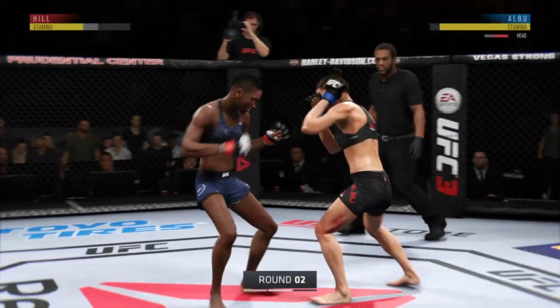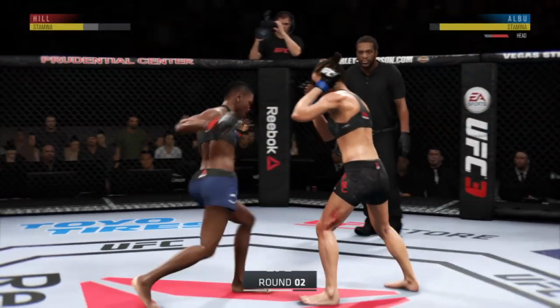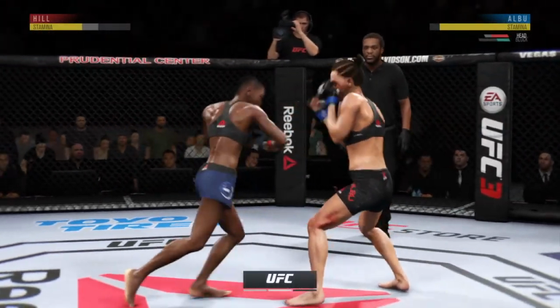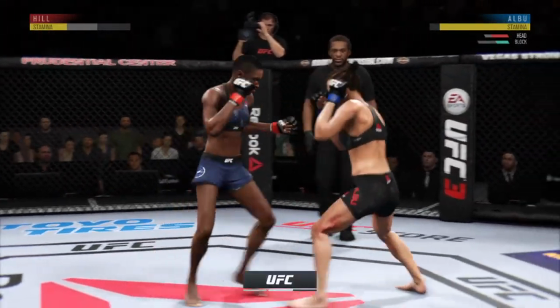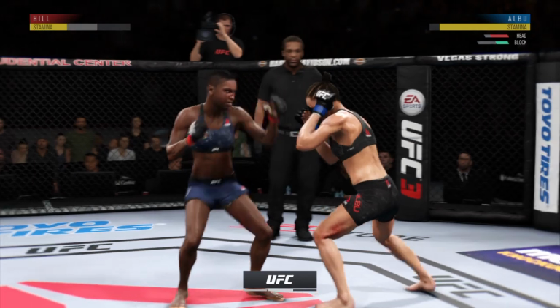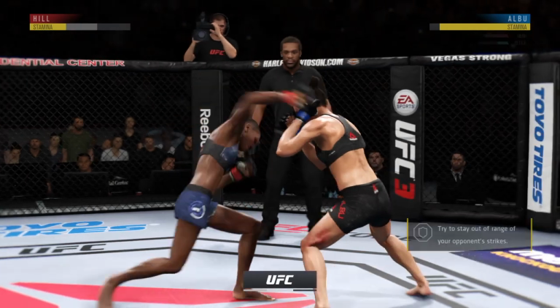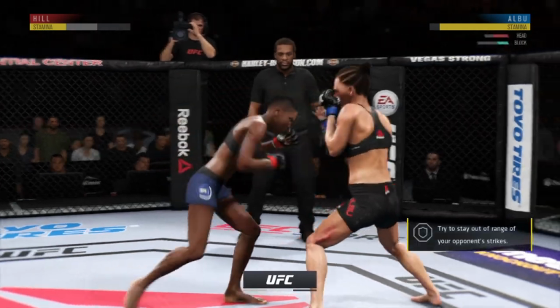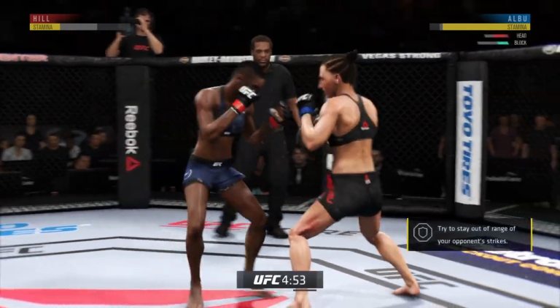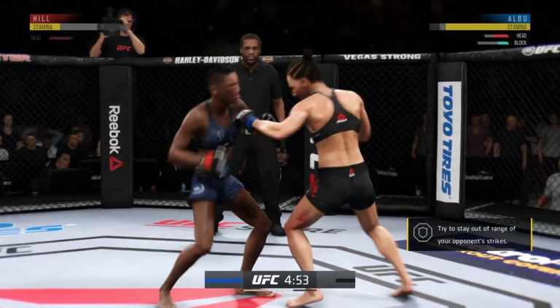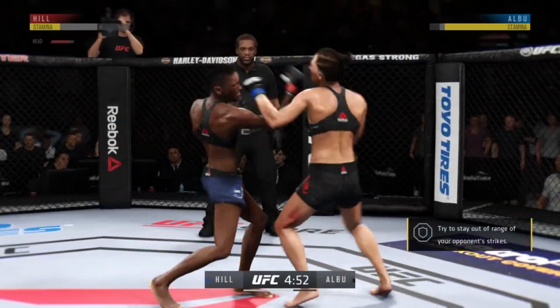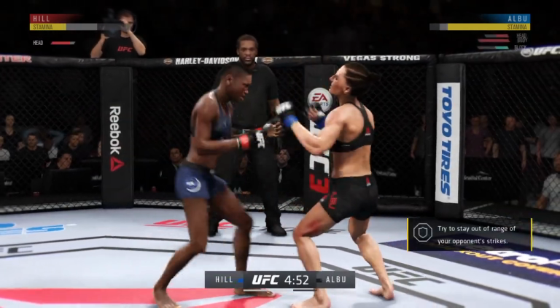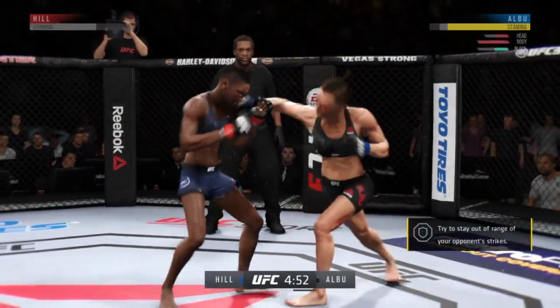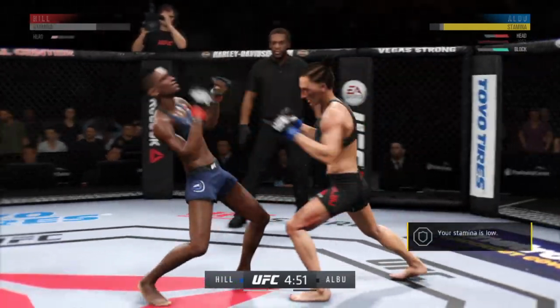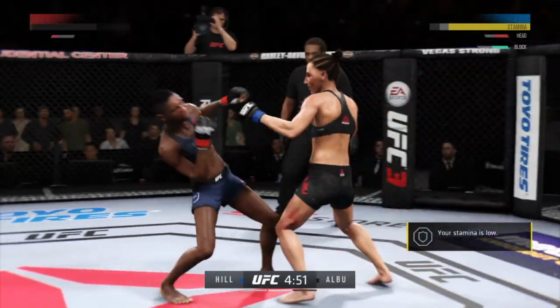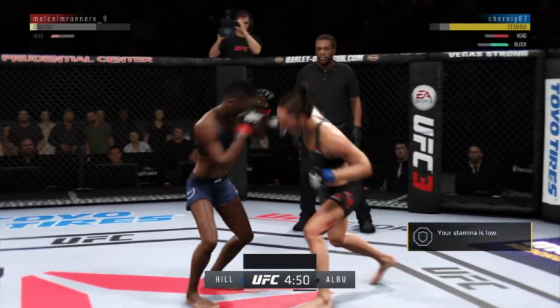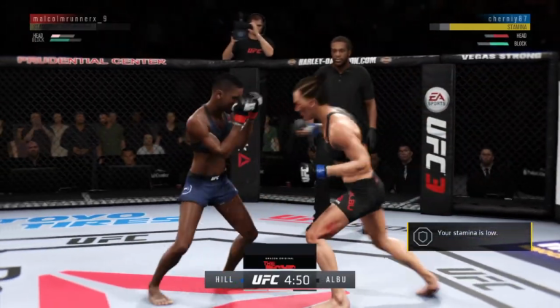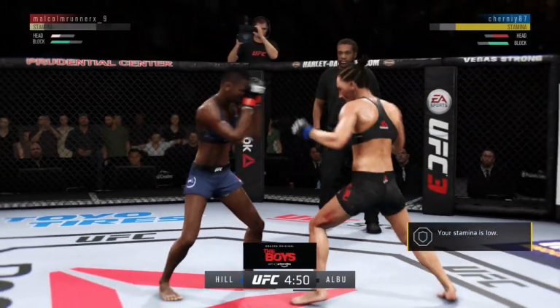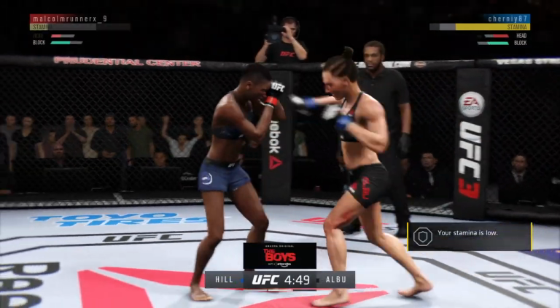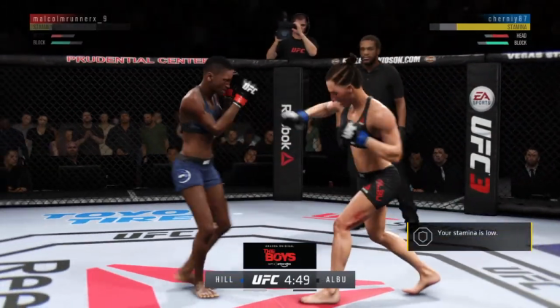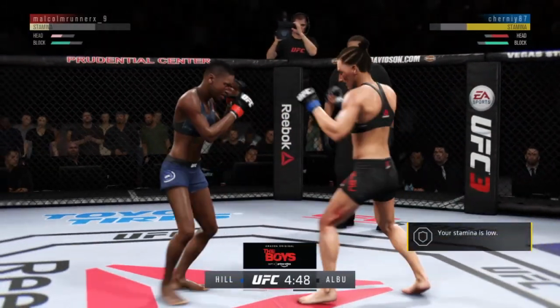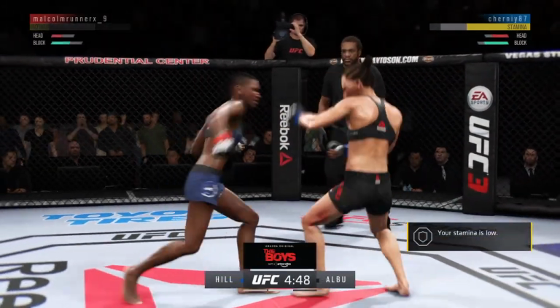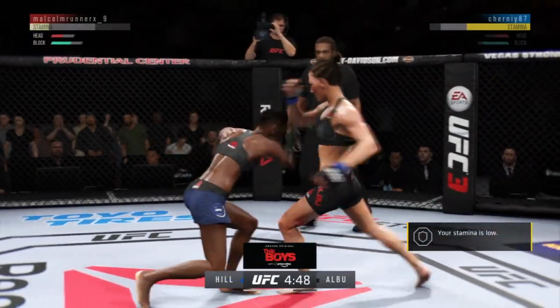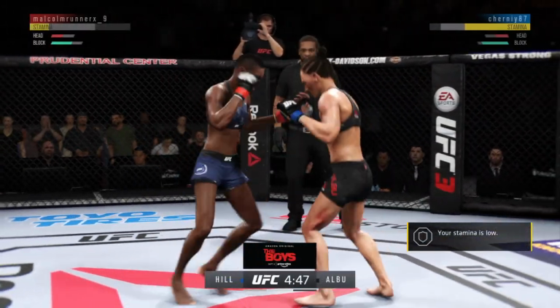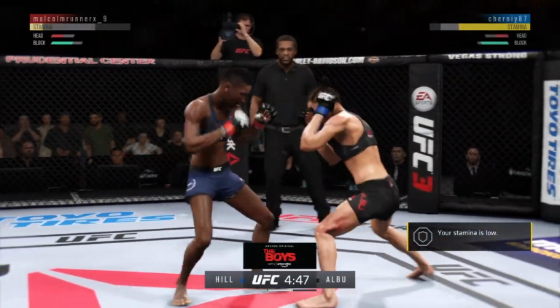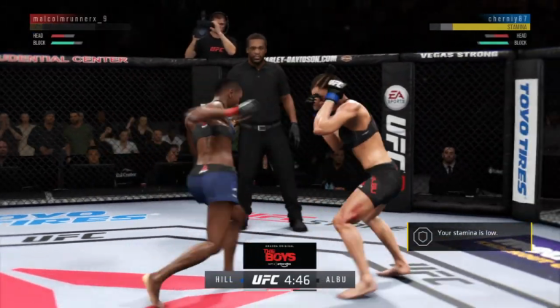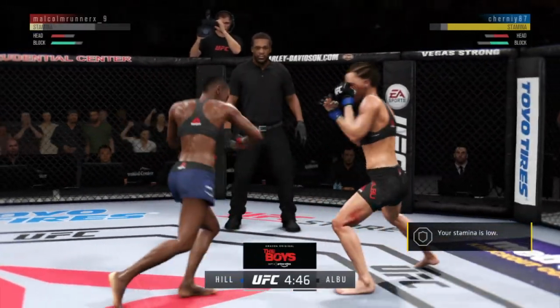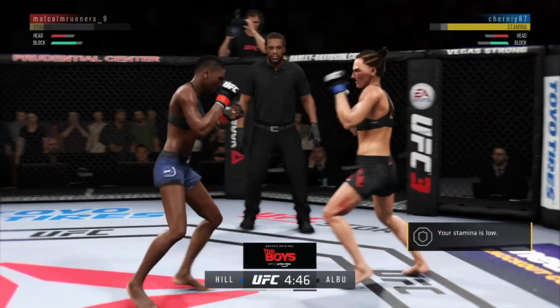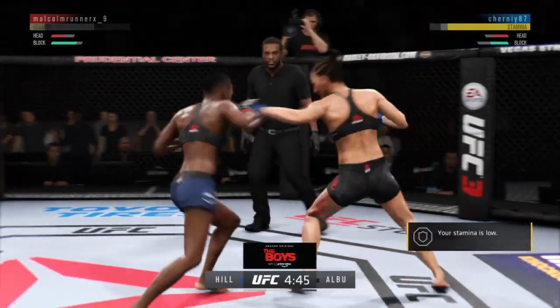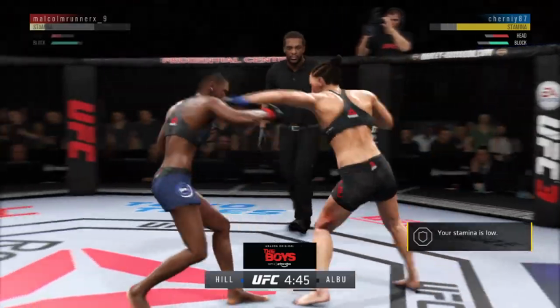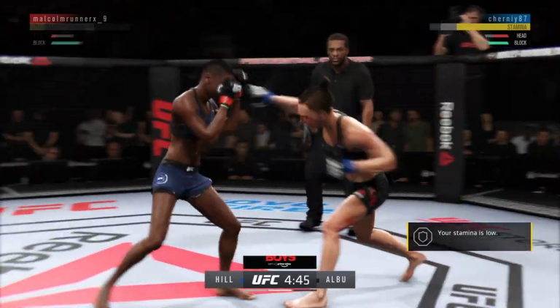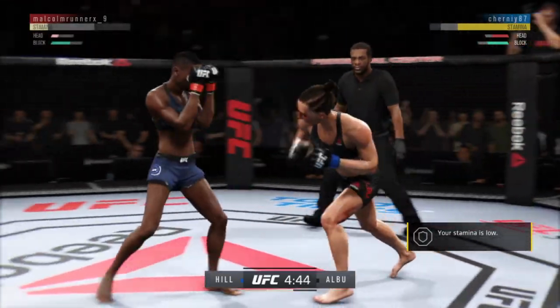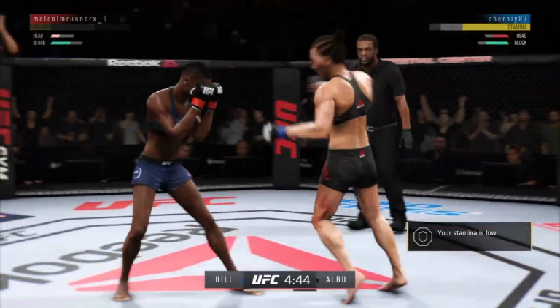Round two. Effective punch there by Angela Hill, trying to double up on that jab. She caught her clean — this could be it right here.